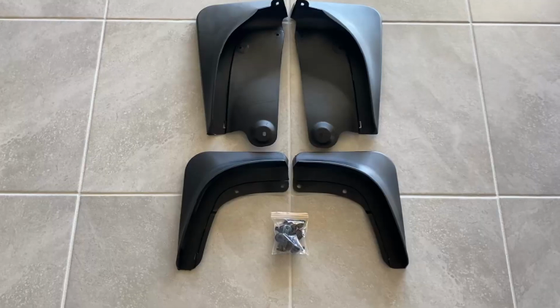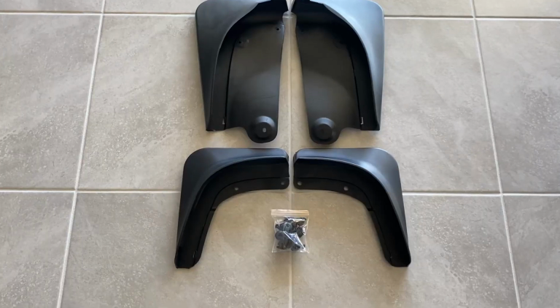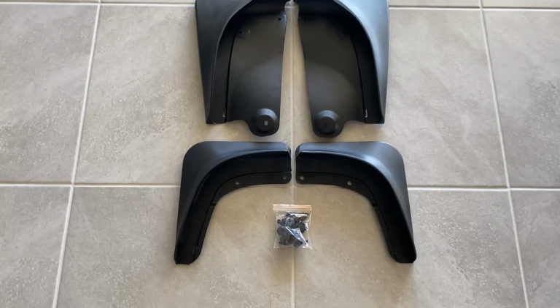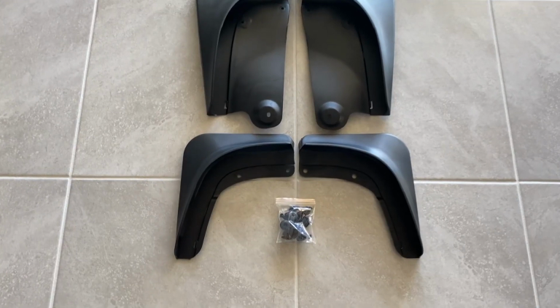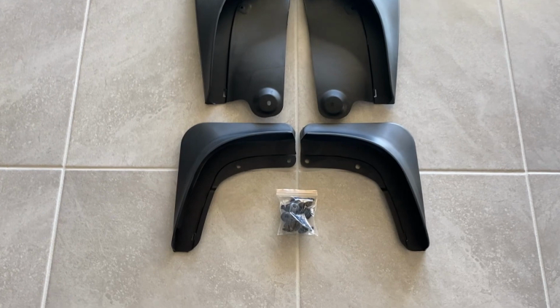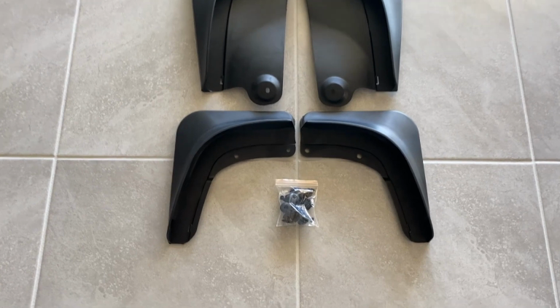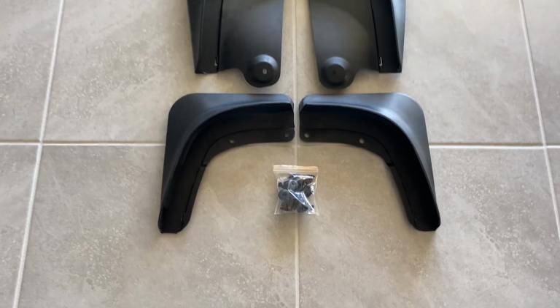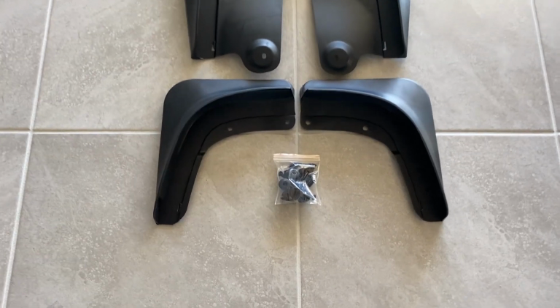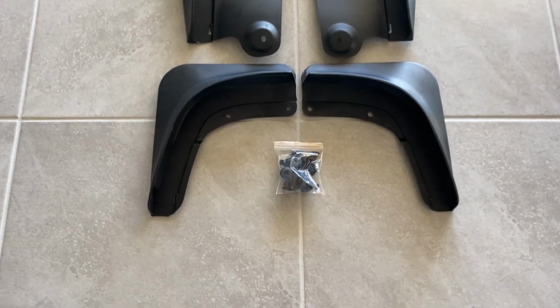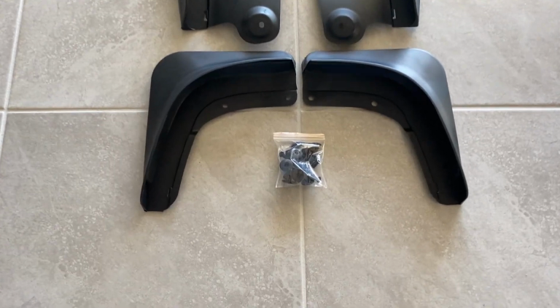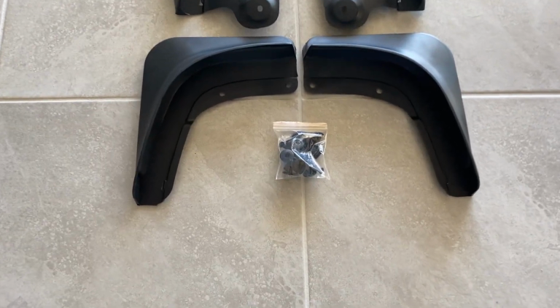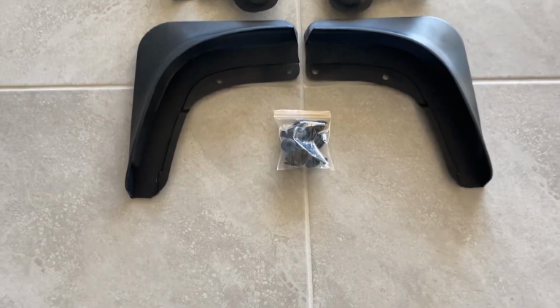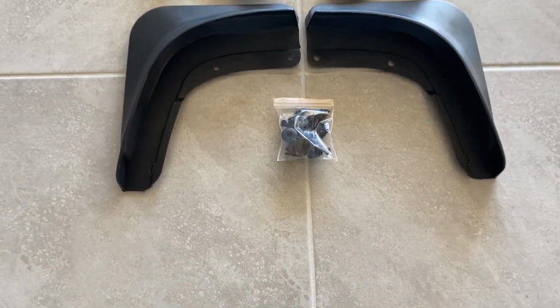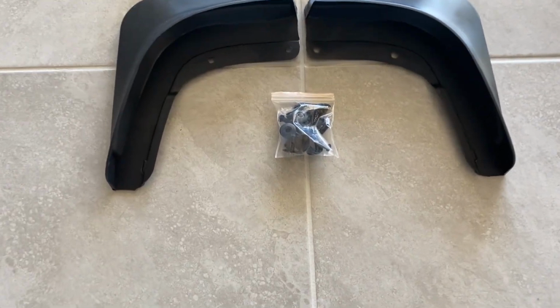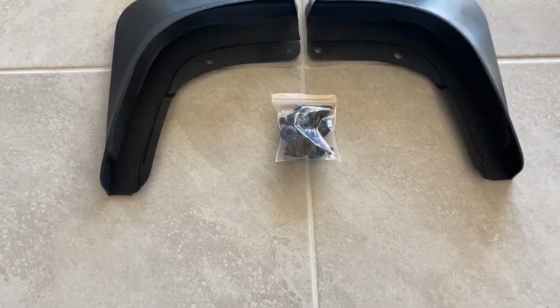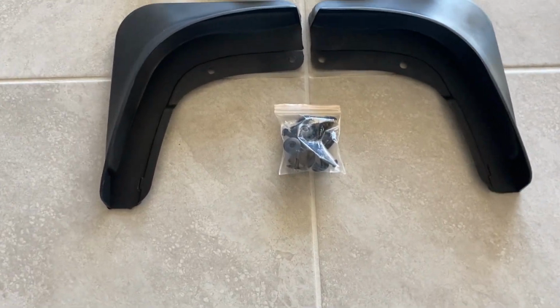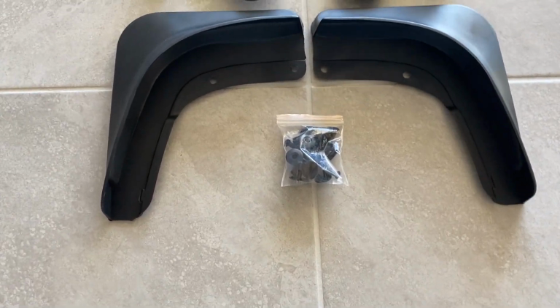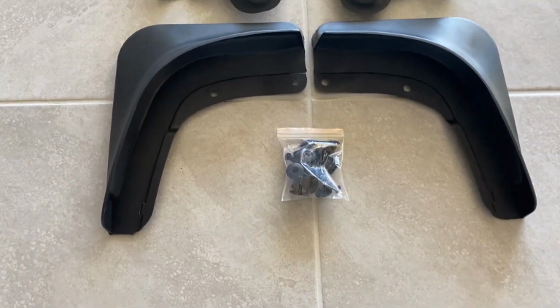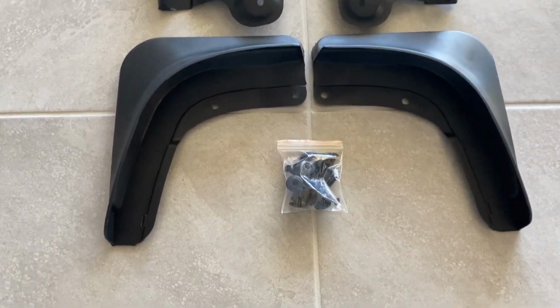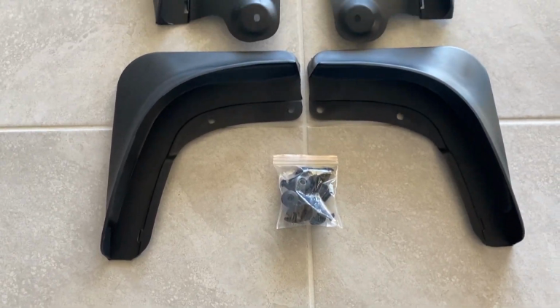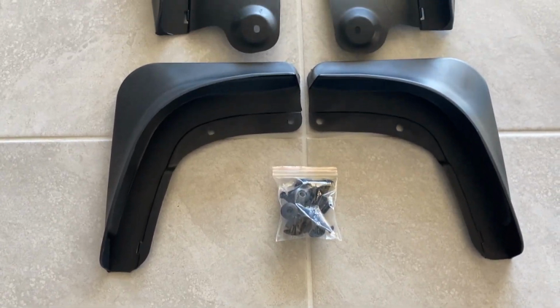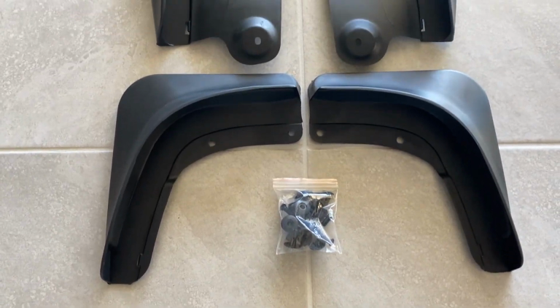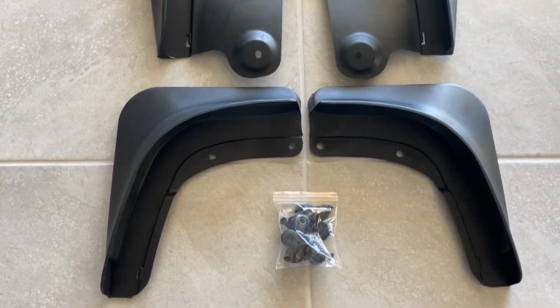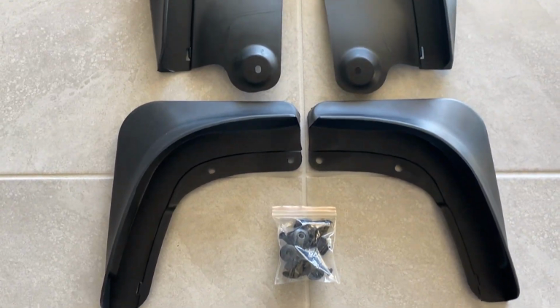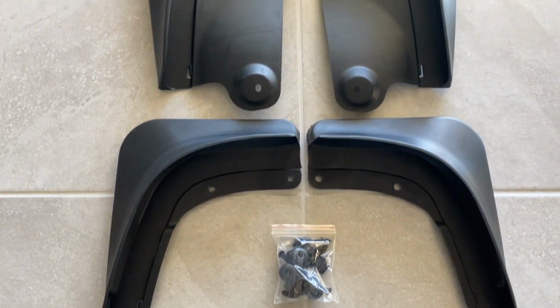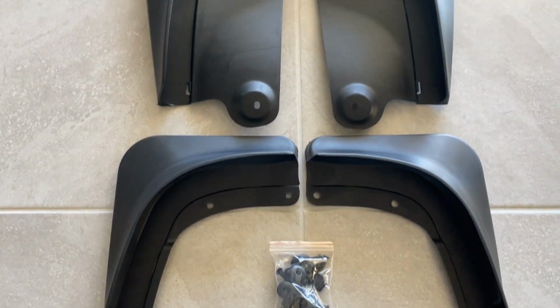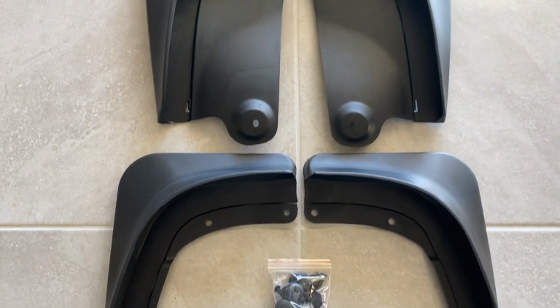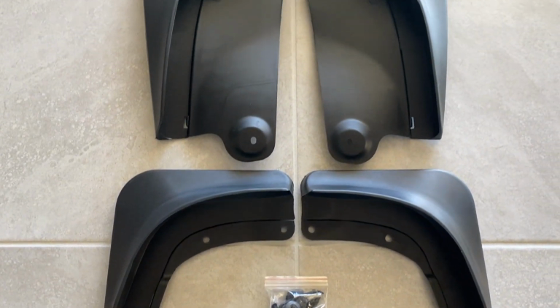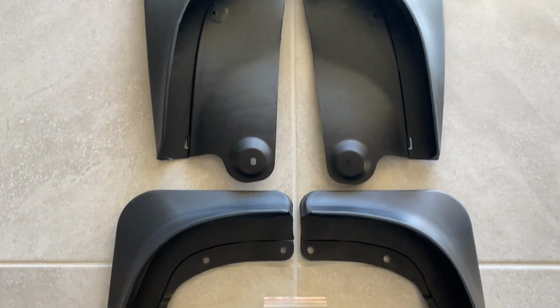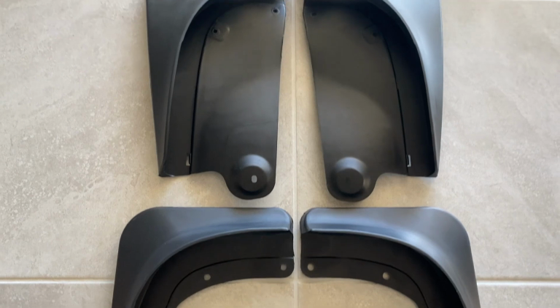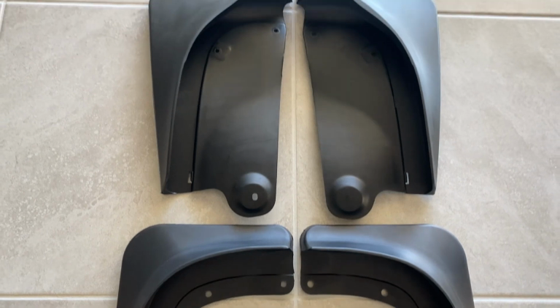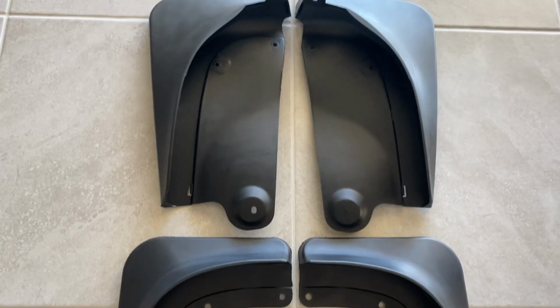The package comes with mud flaps for all four wheels. Each one is unique and only fits on the designated wheel.